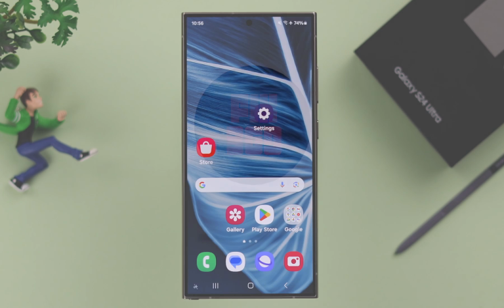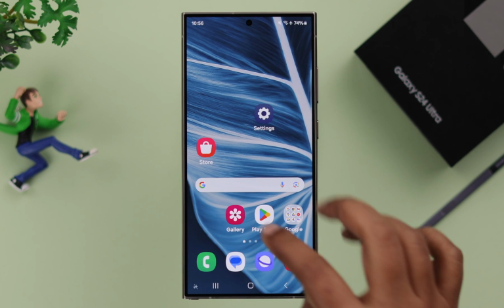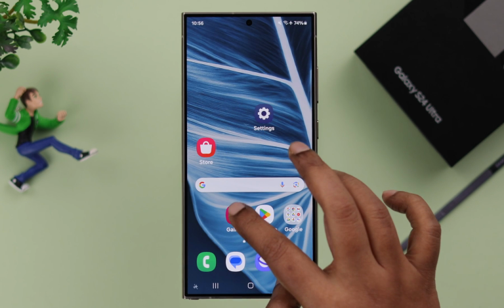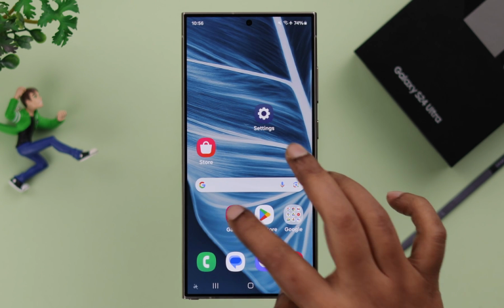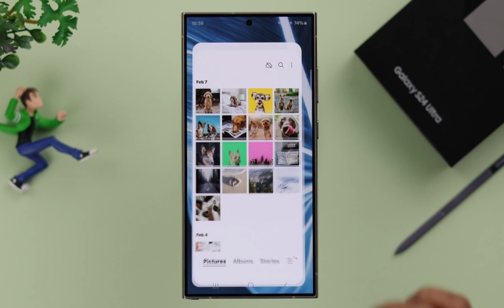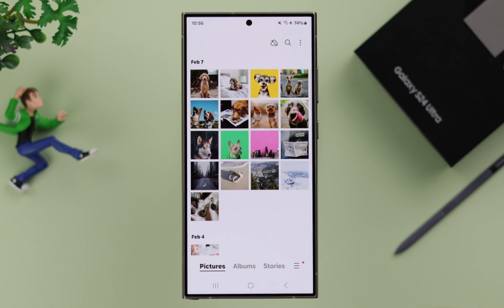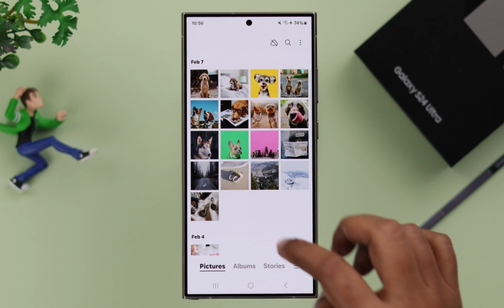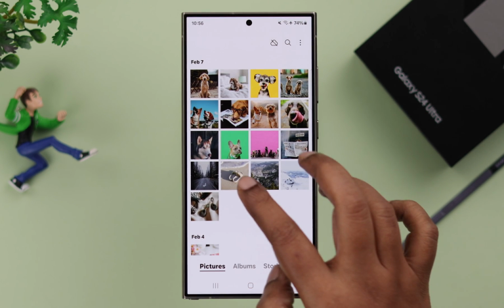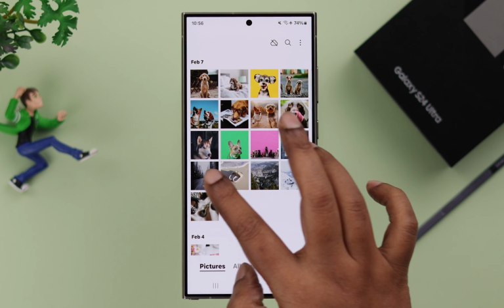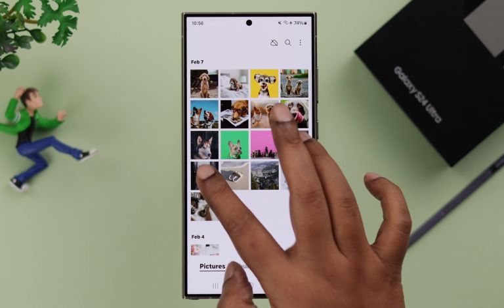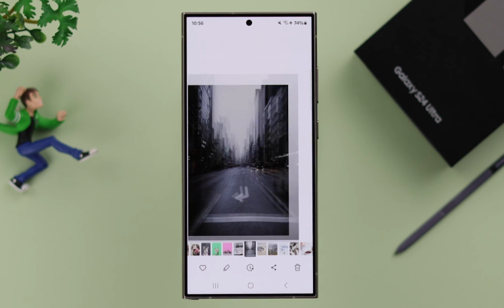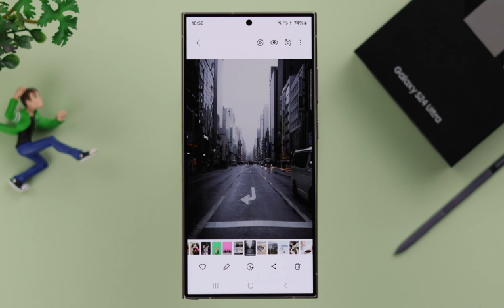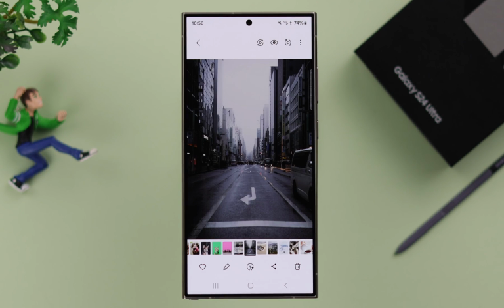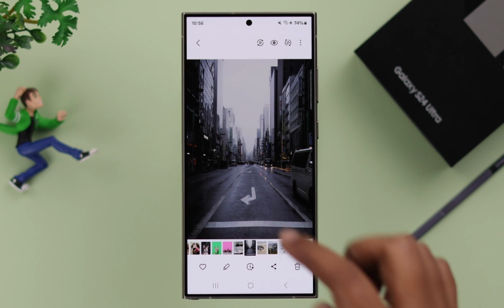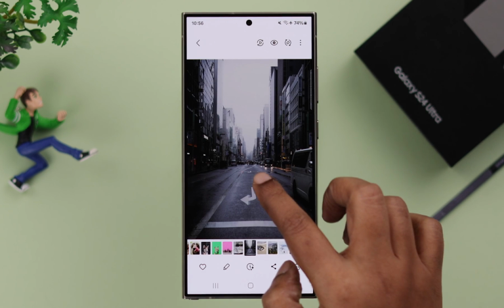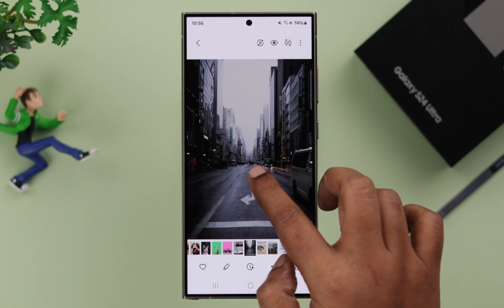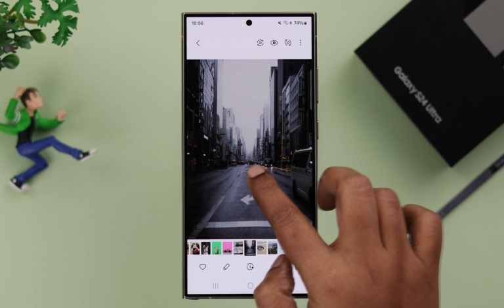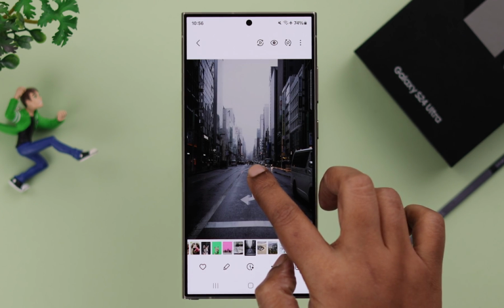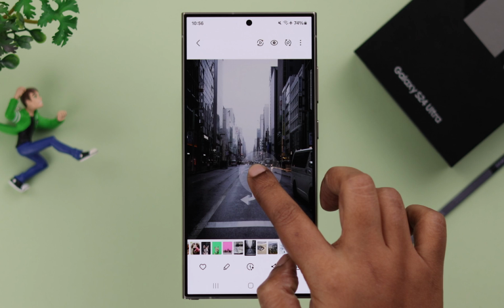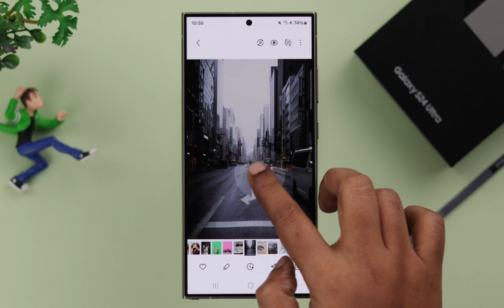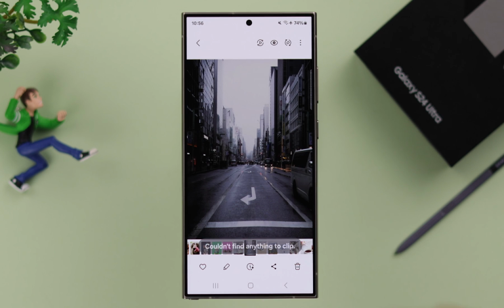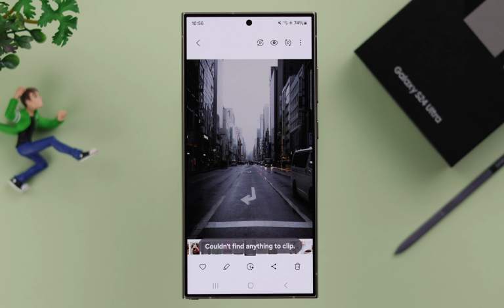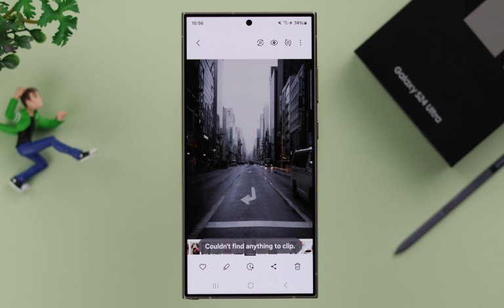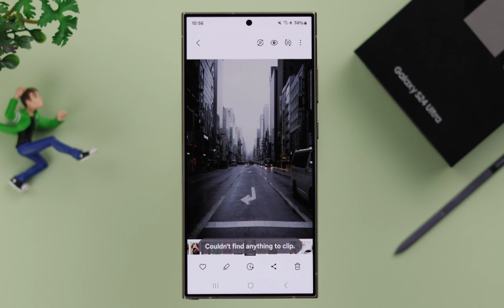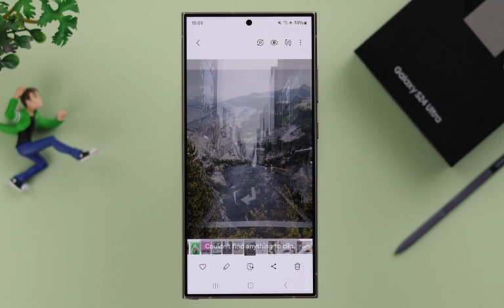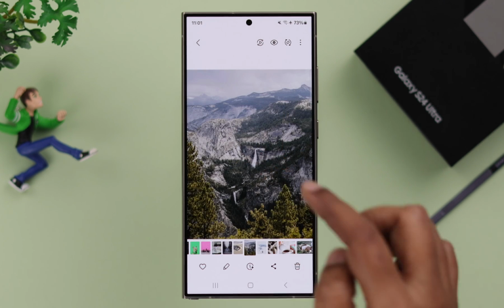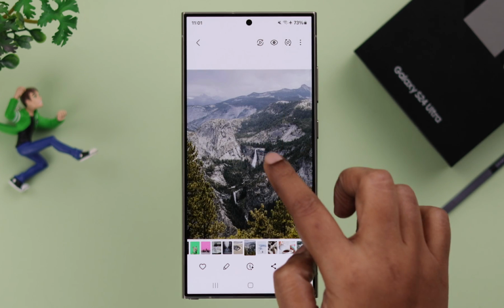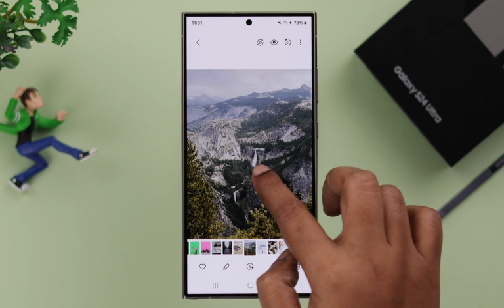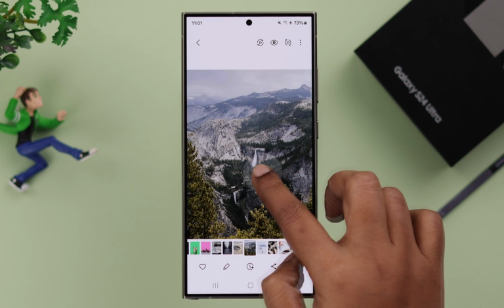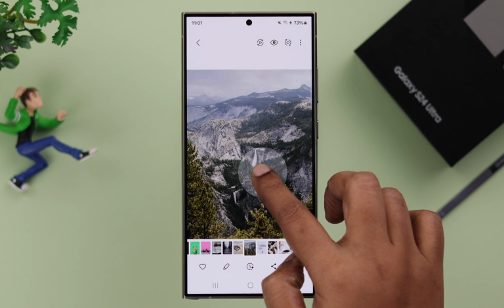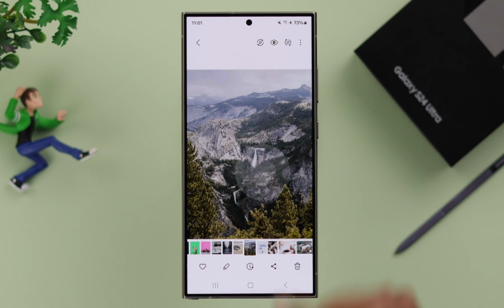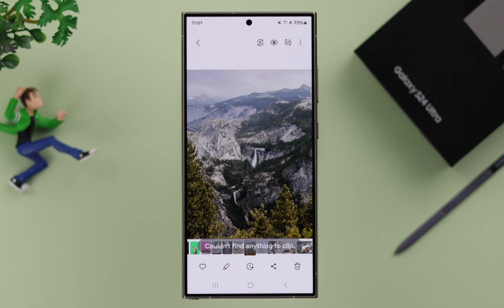But before that, please make sure it's a compatible photo, and that means there should be at least one subject in the foreground of that photo. Otherwise, this won't work.